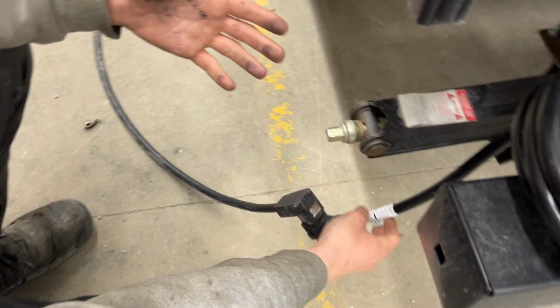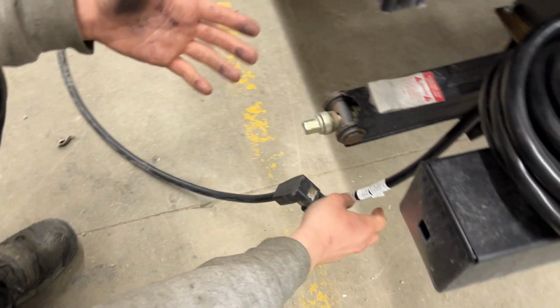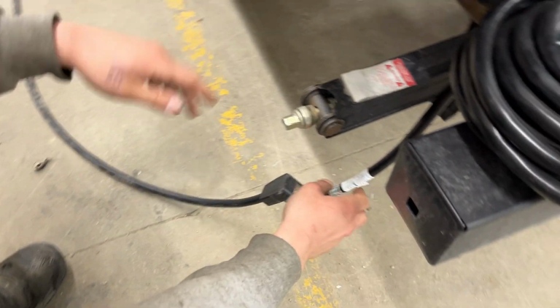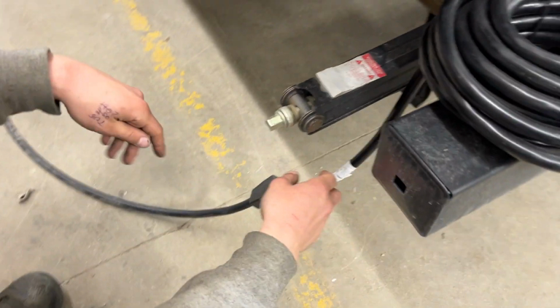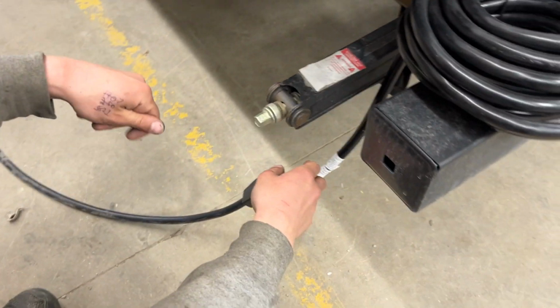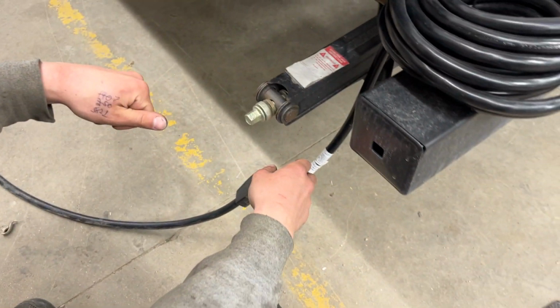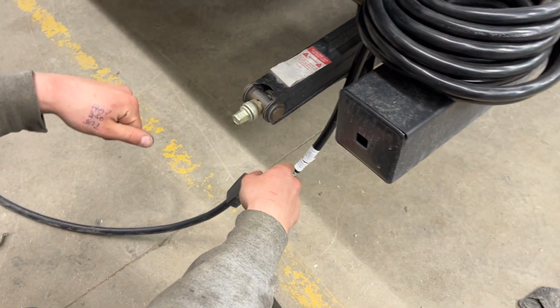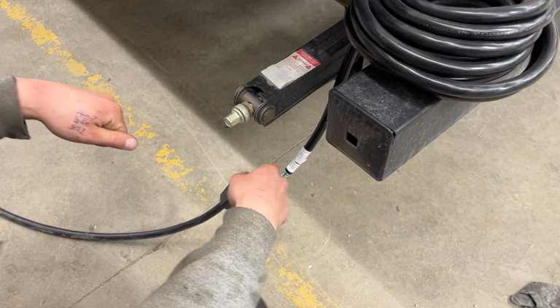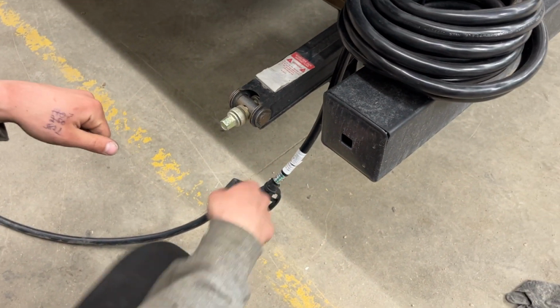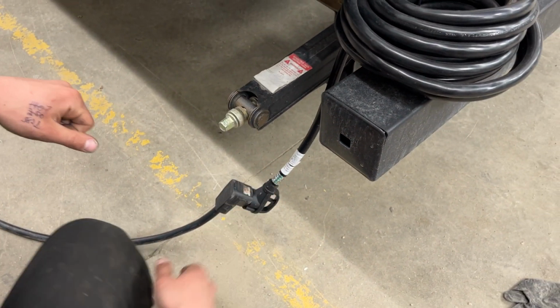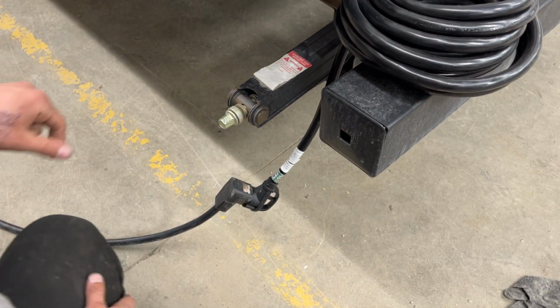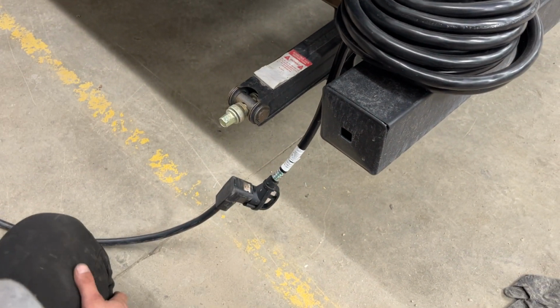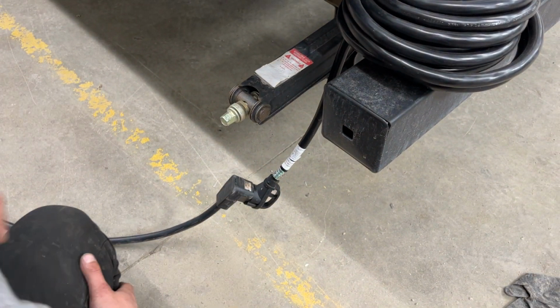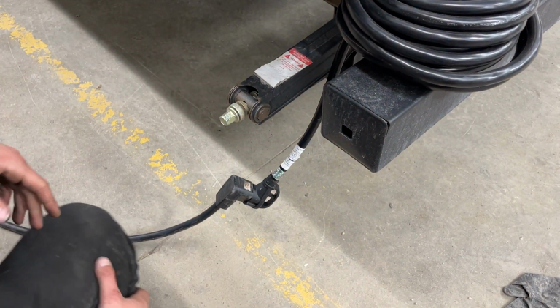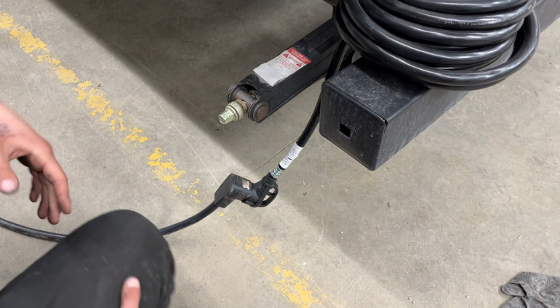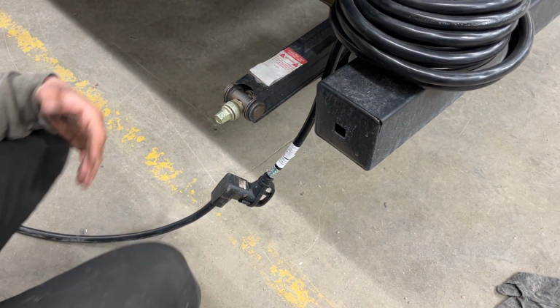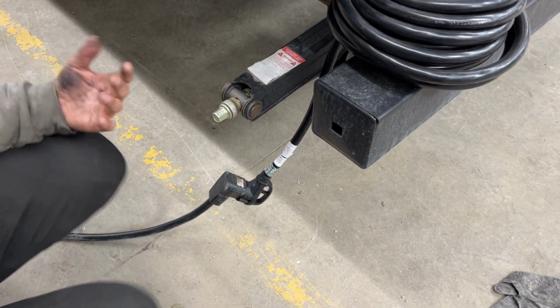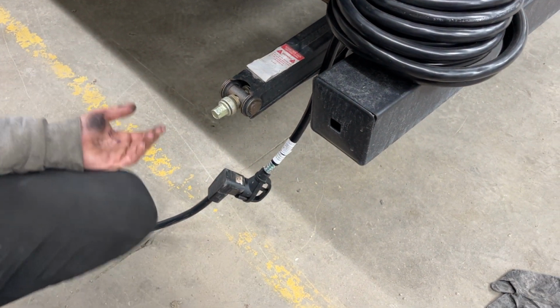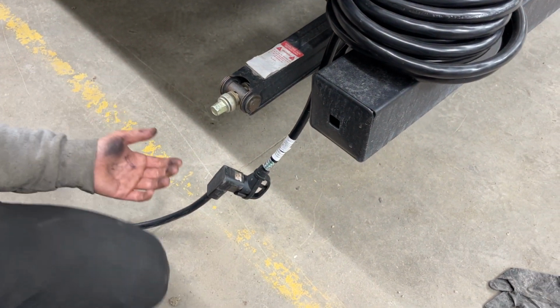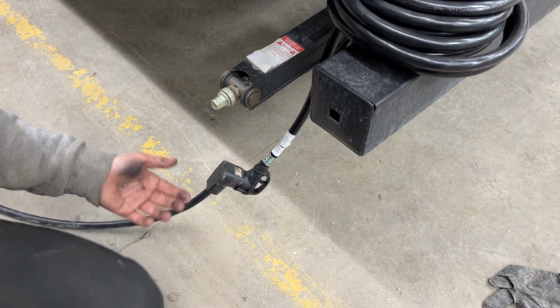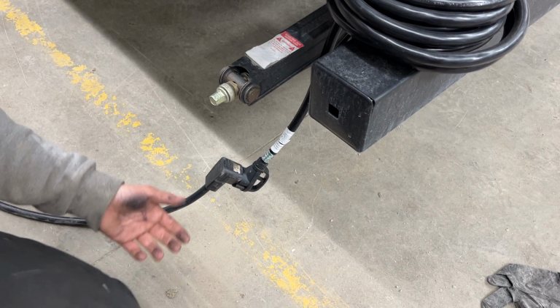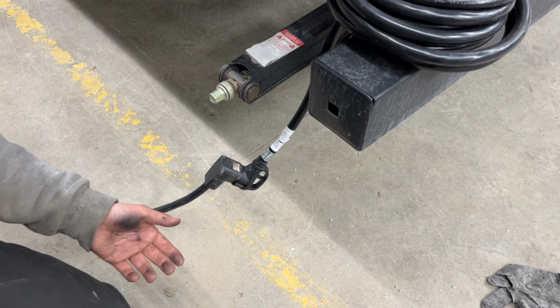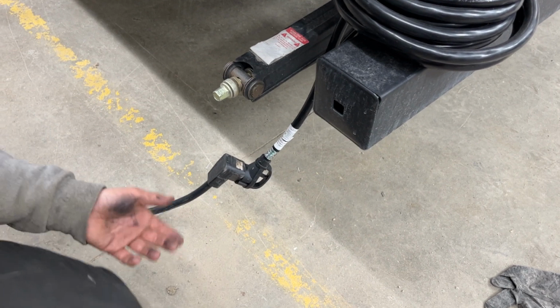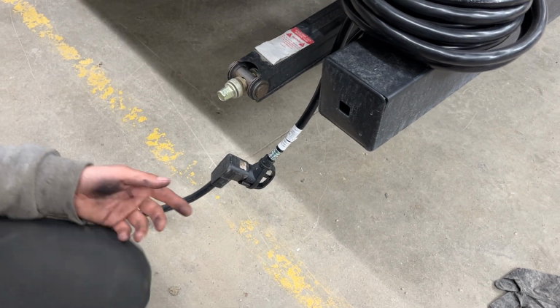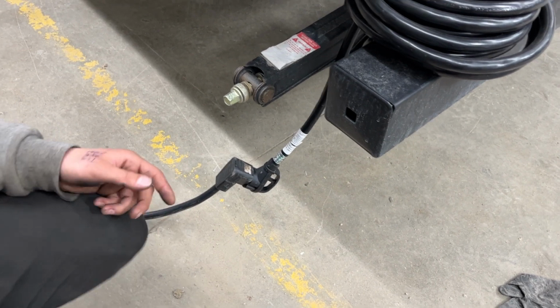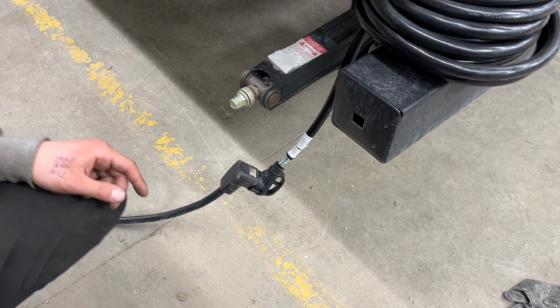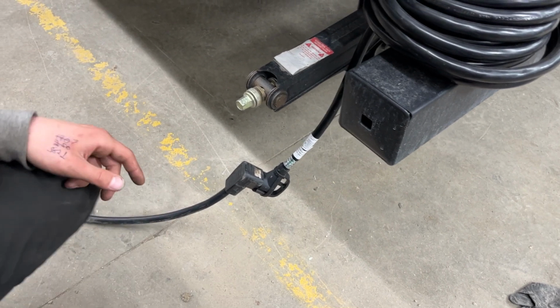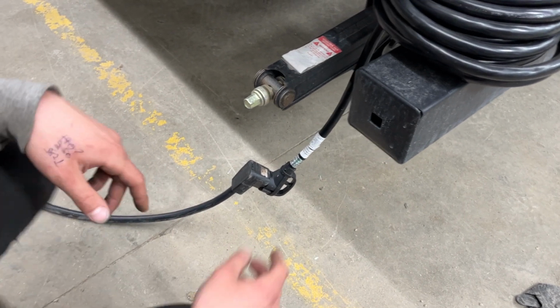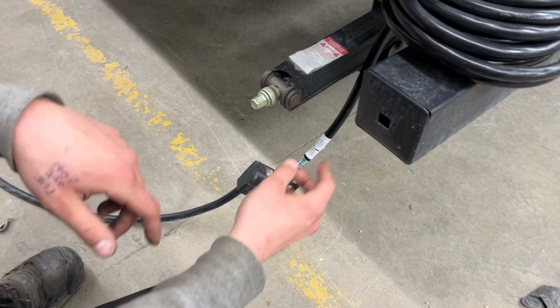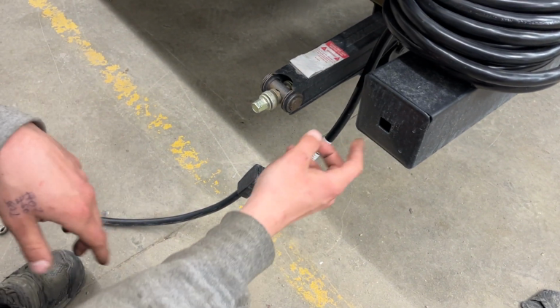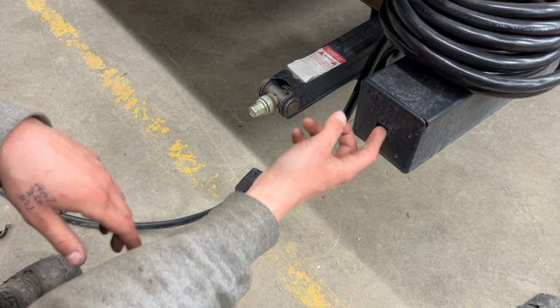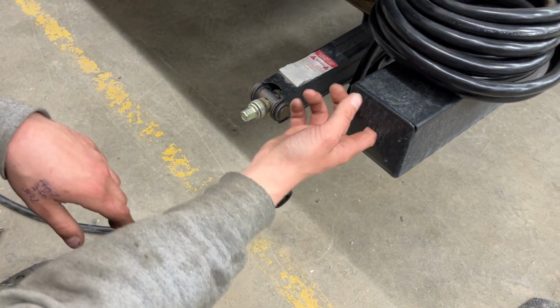We do also provide you with a 15 amp adapter, so if you're looking to plug in at home to charge your batteries or run your fridge, you've got the cord to do so.